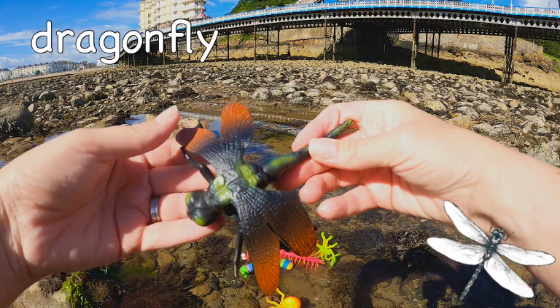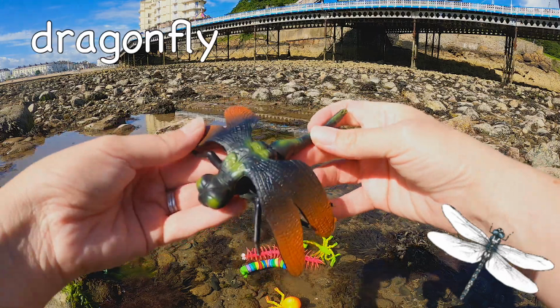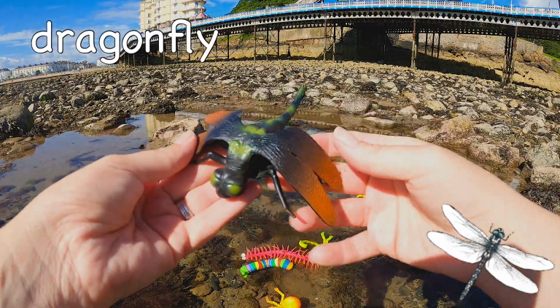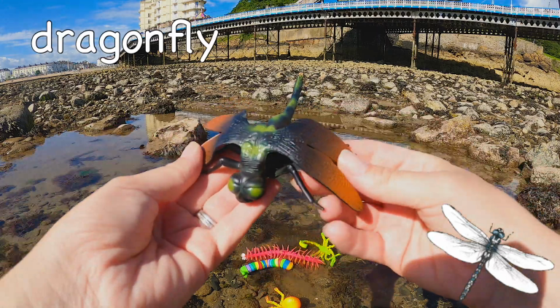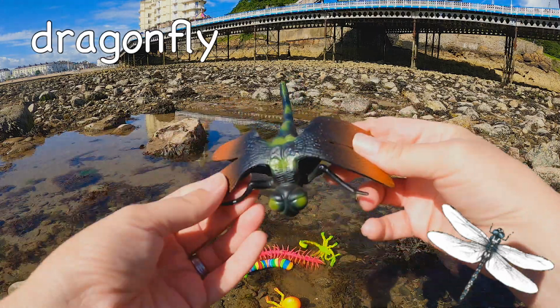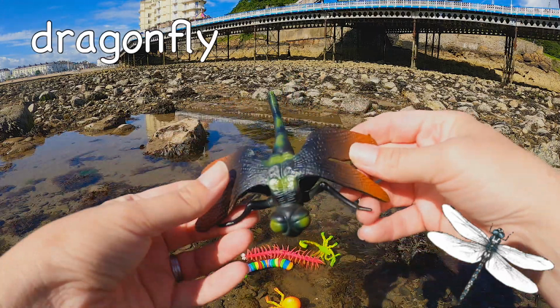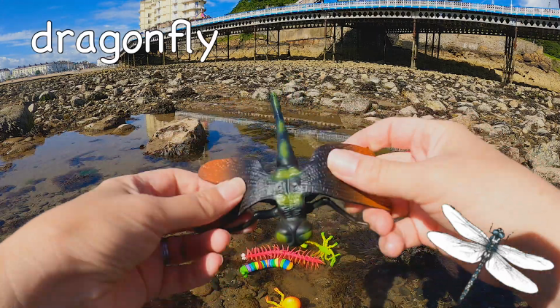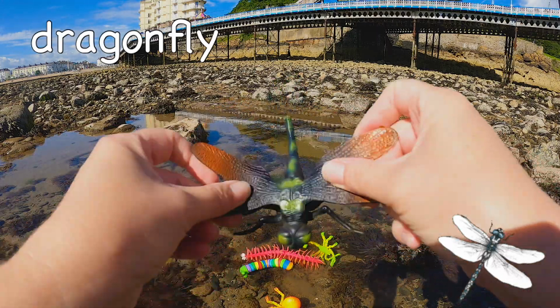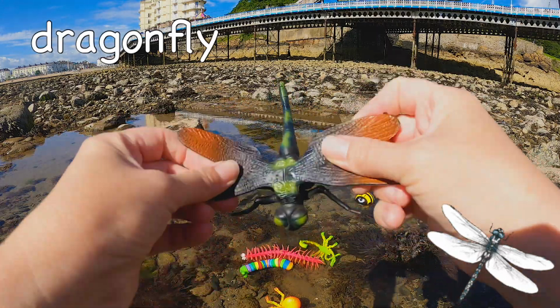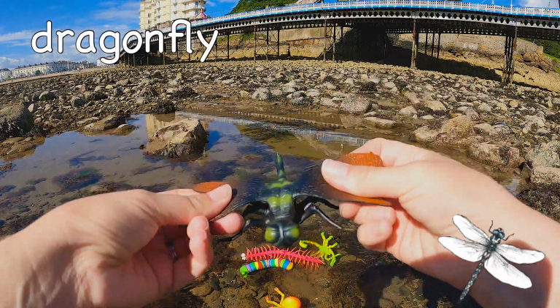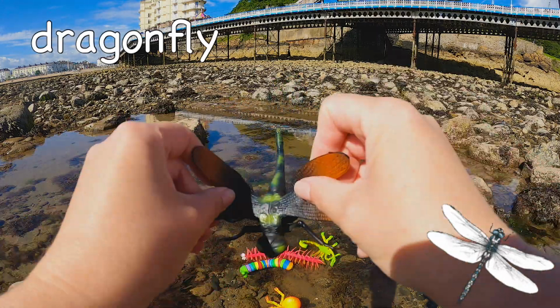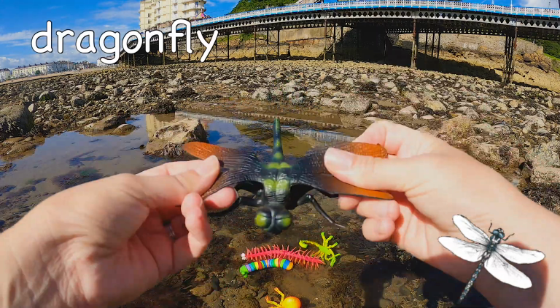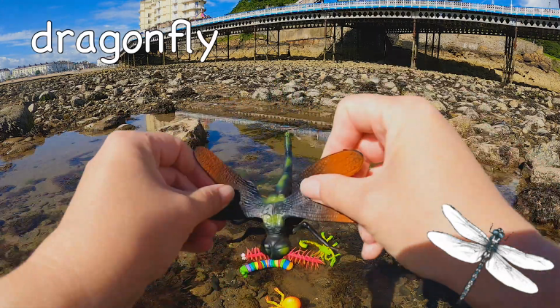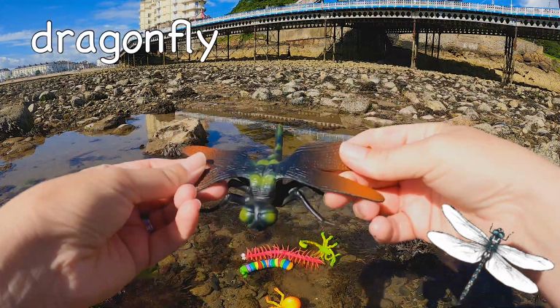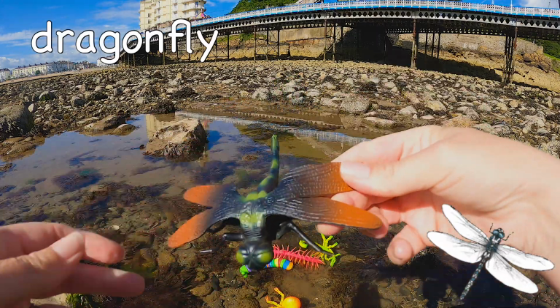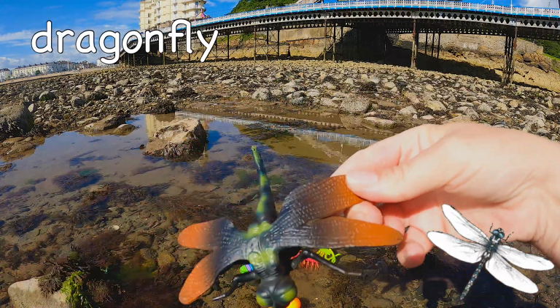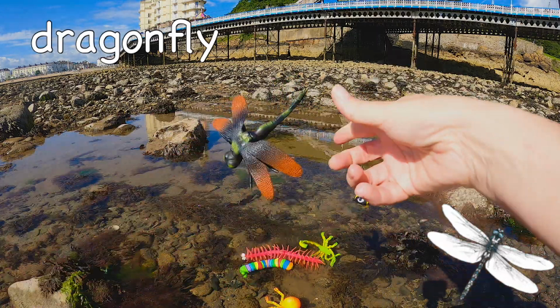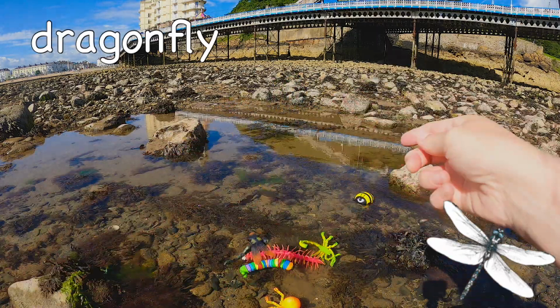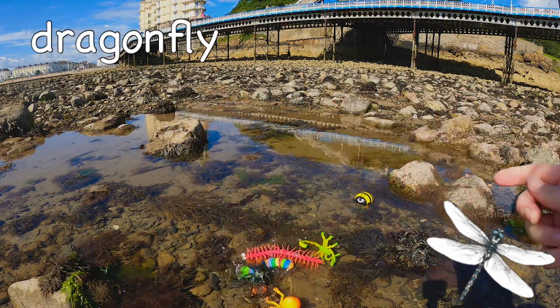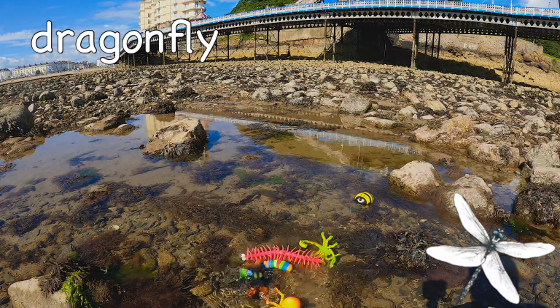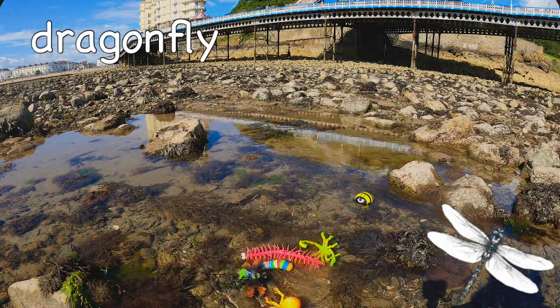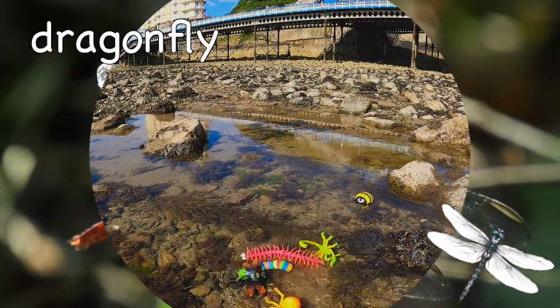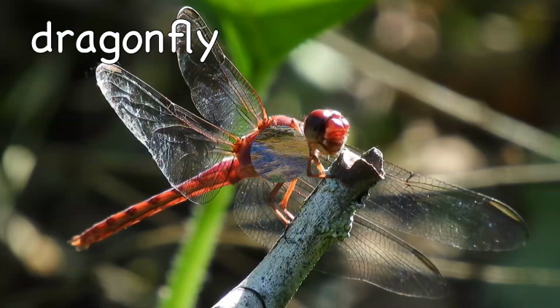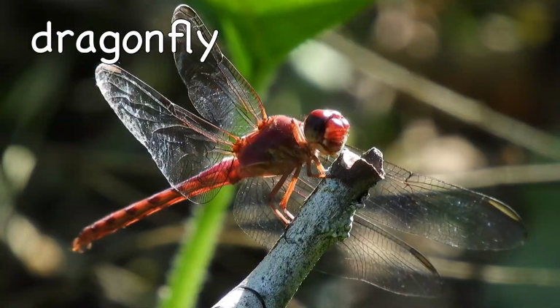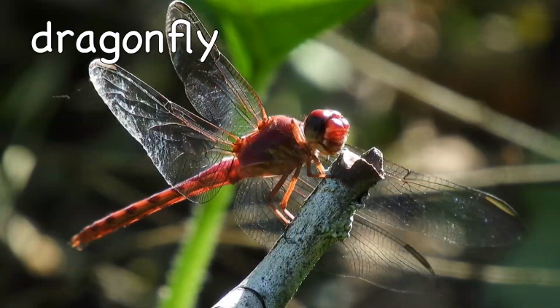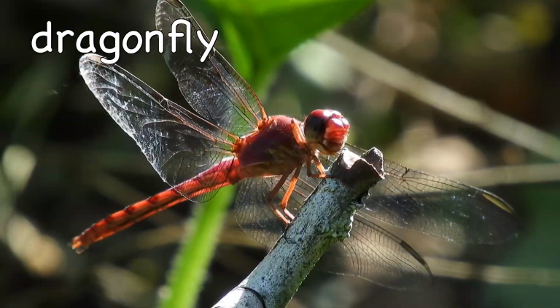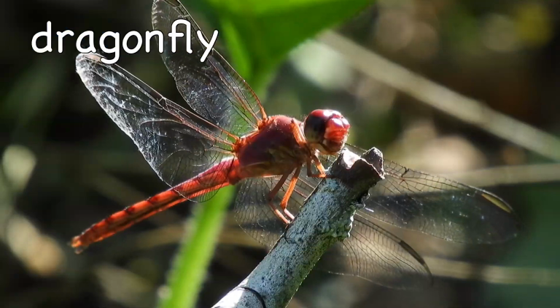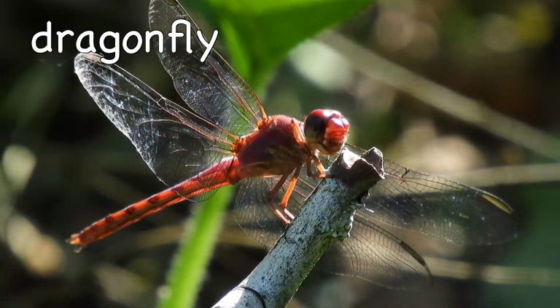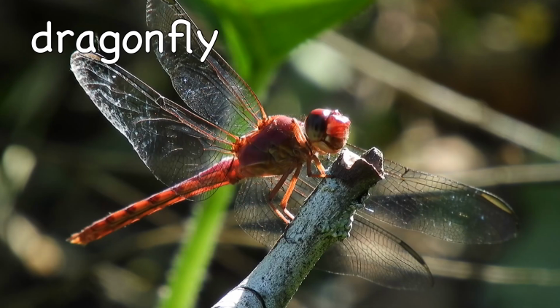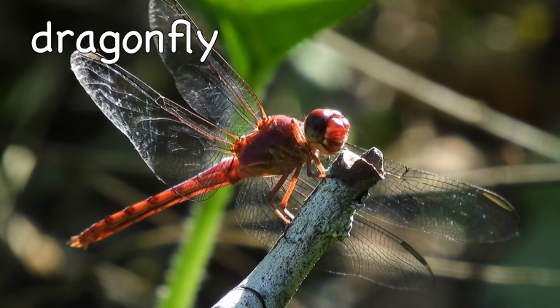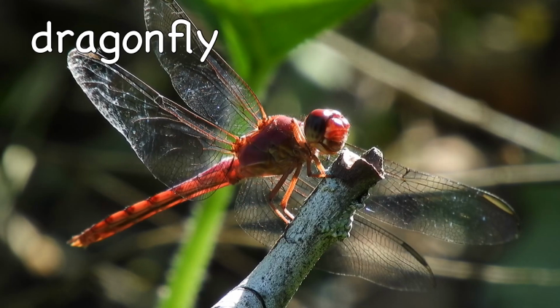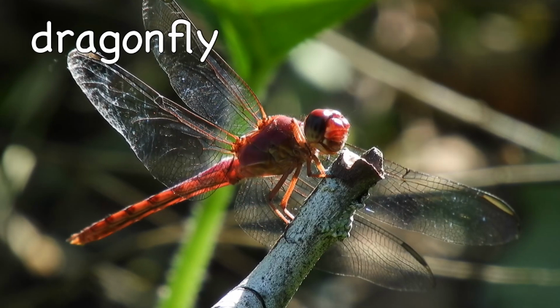Dragonfly! Dragonflies are not actually flies!